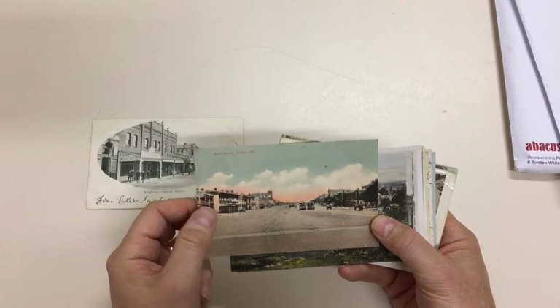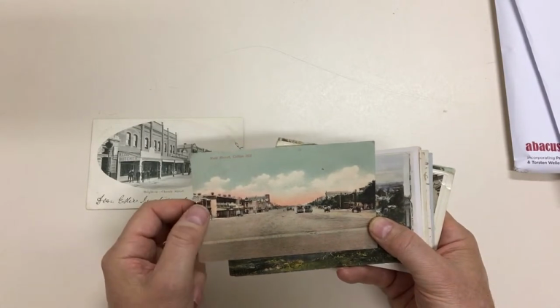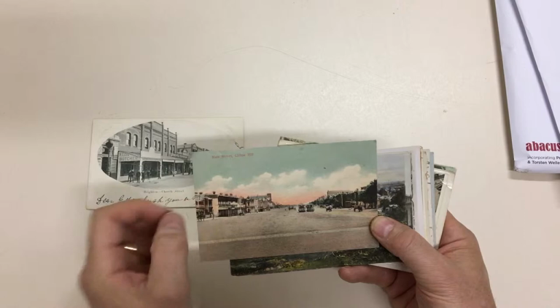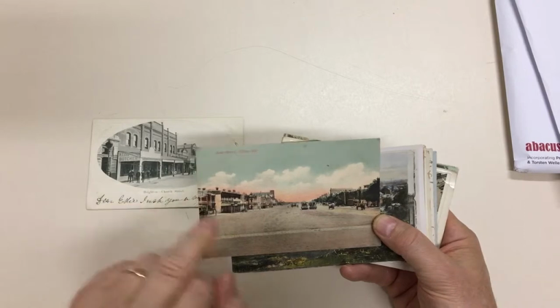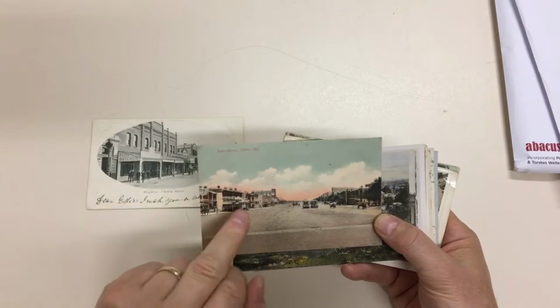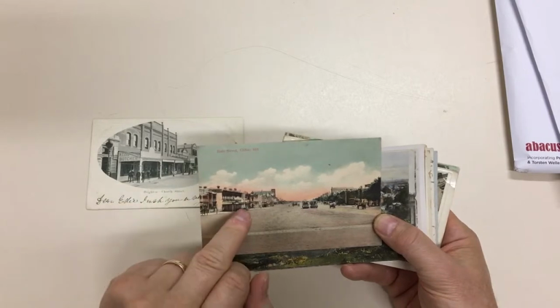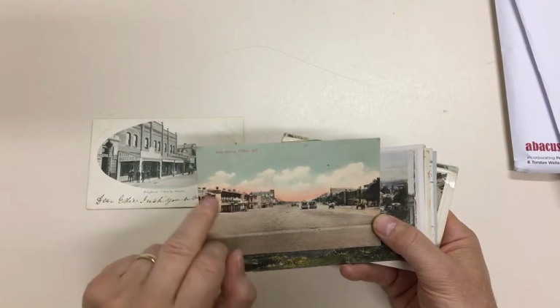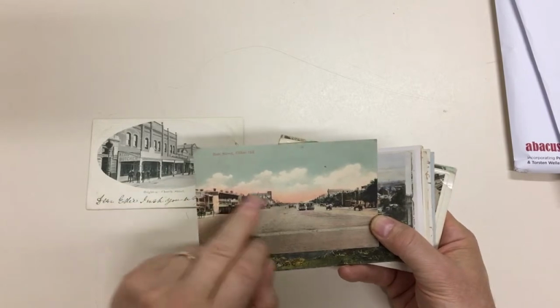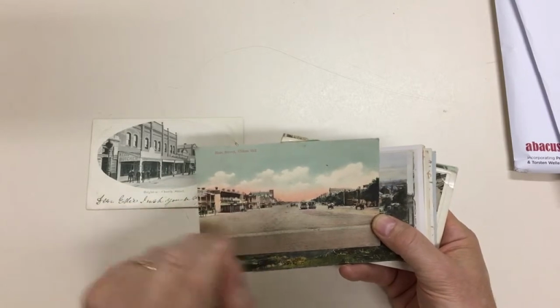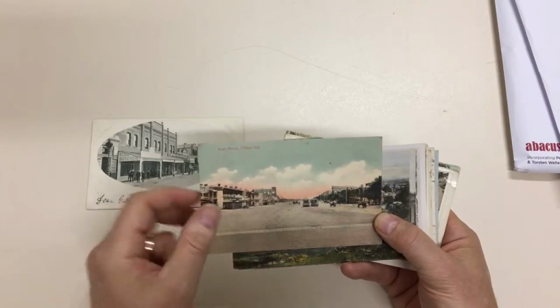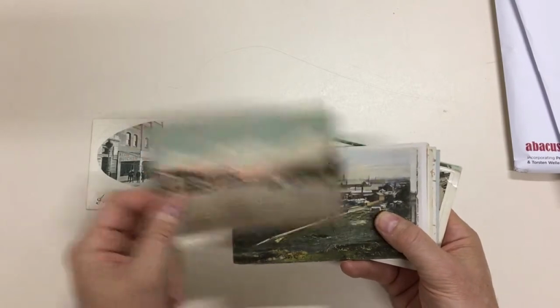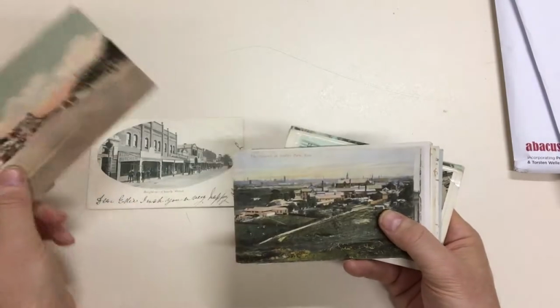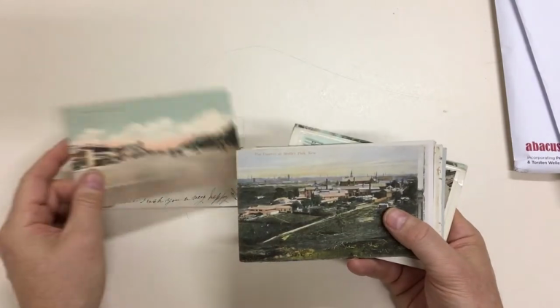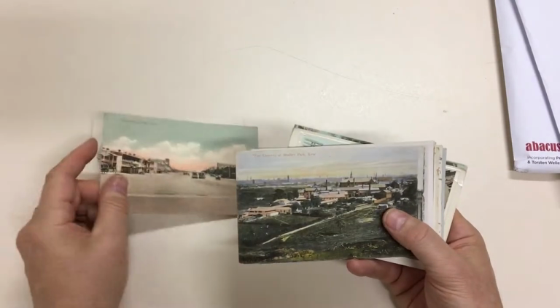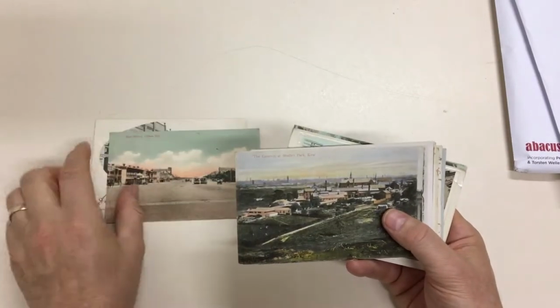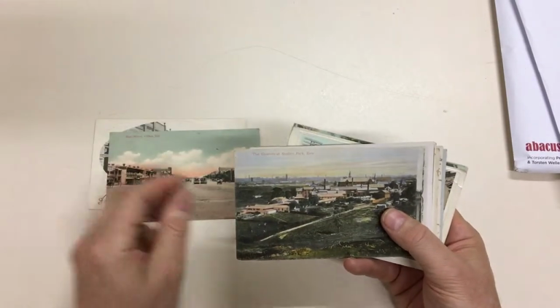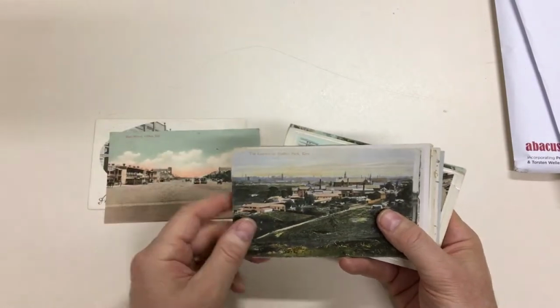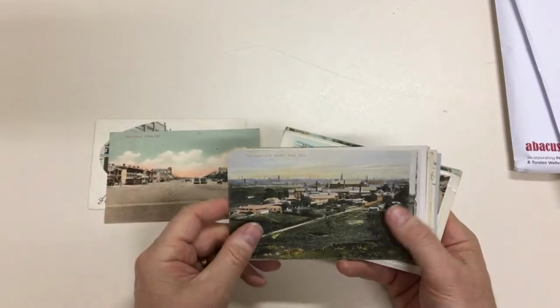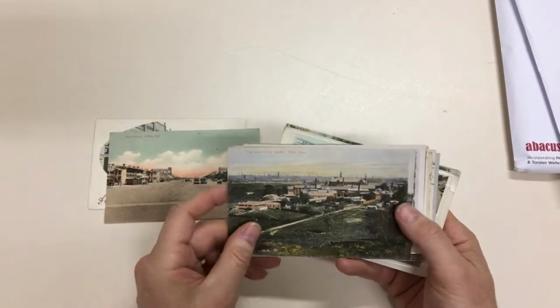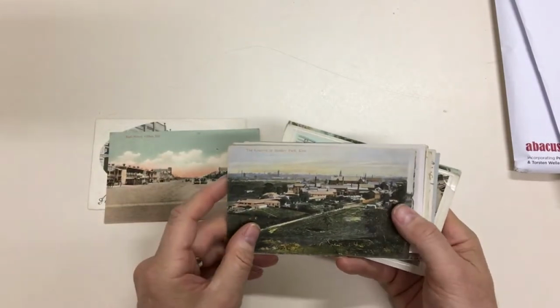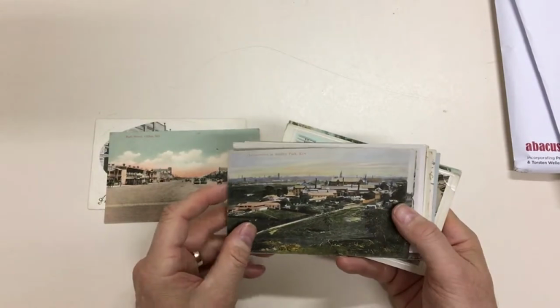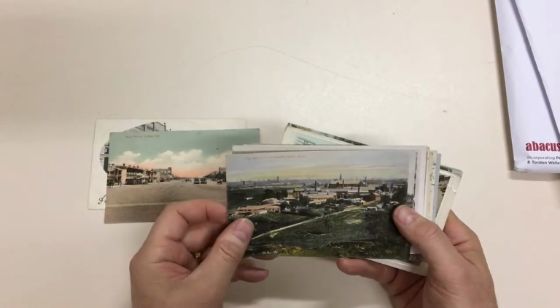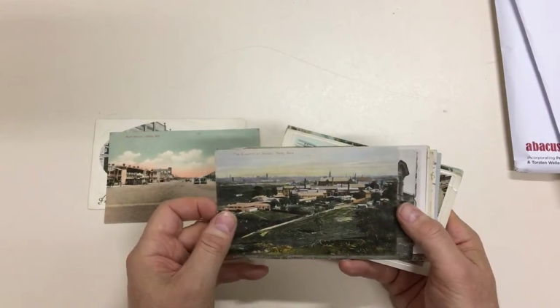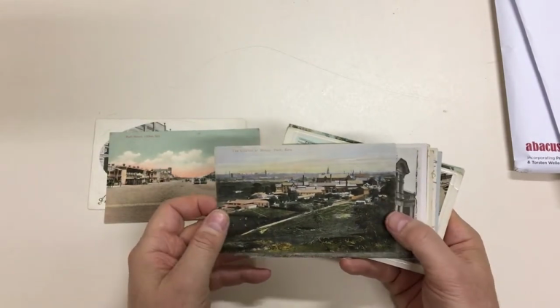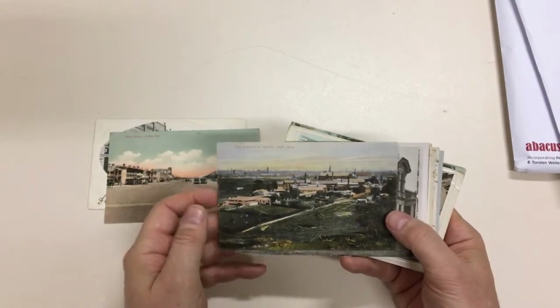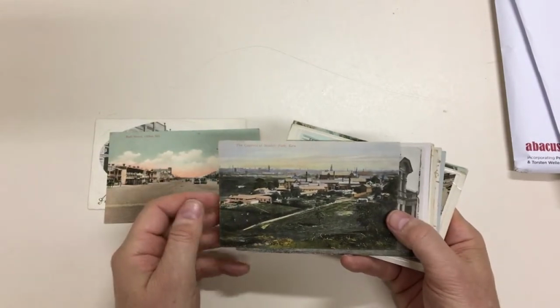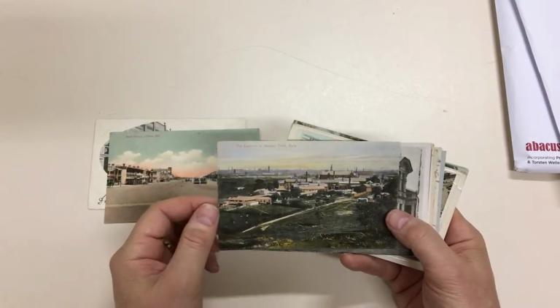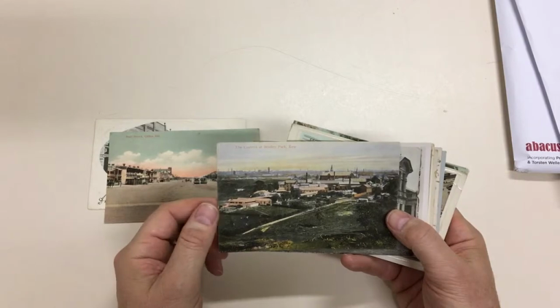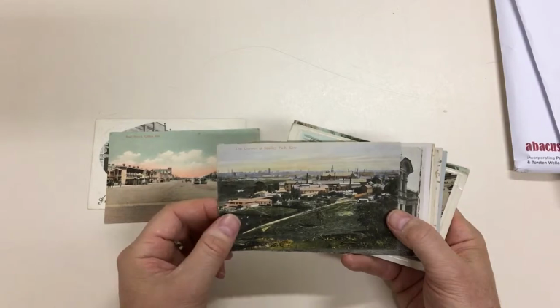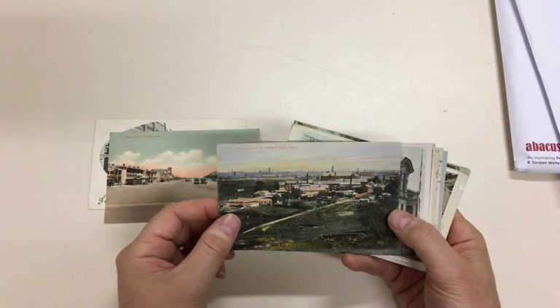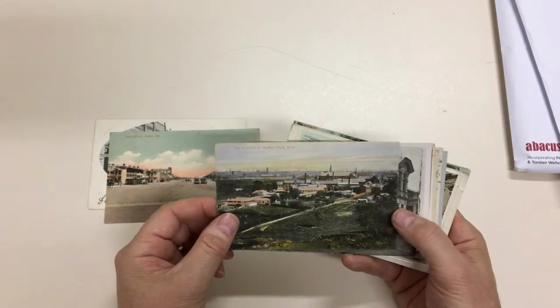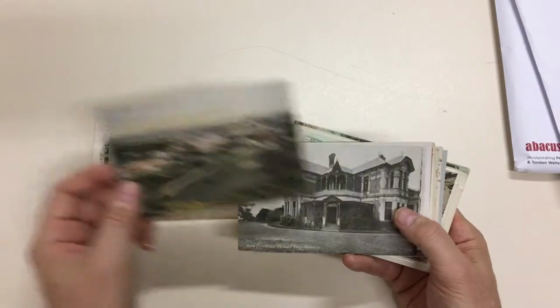Probably with a magnifier you can read a couple of the other signs there. The convent at Studley Park, which is still there.